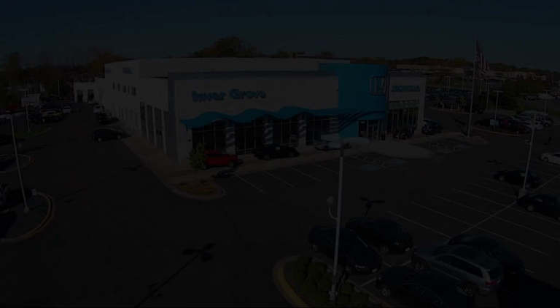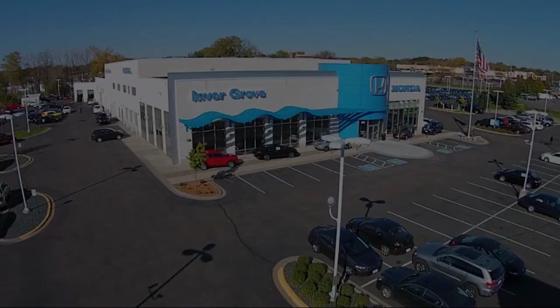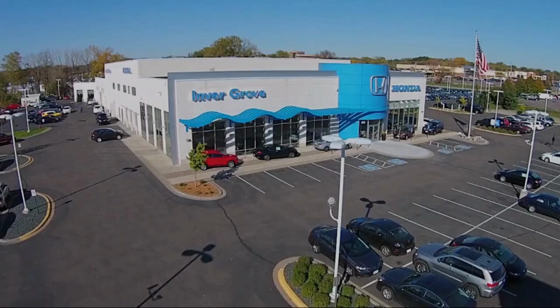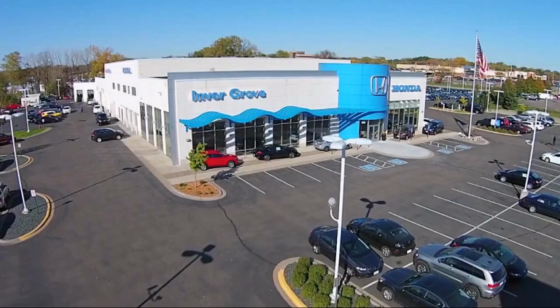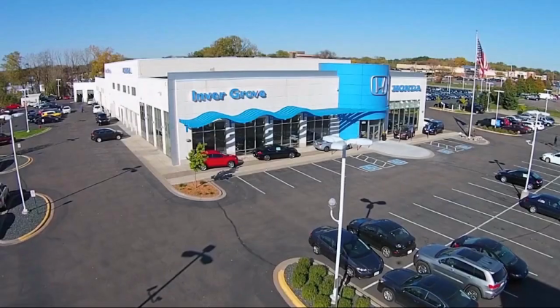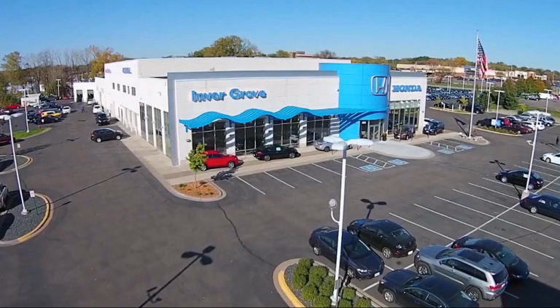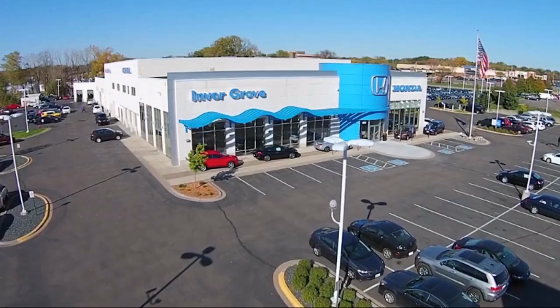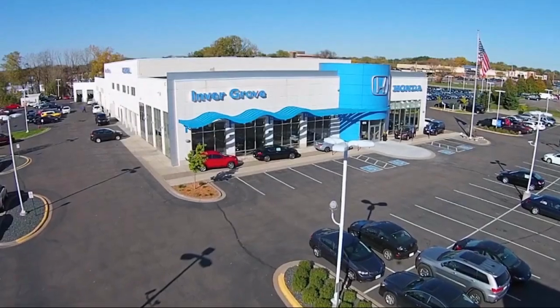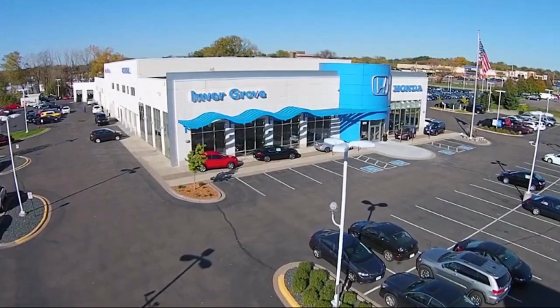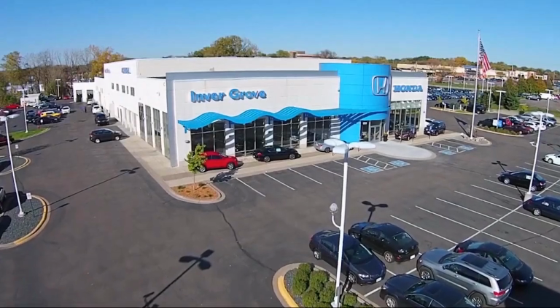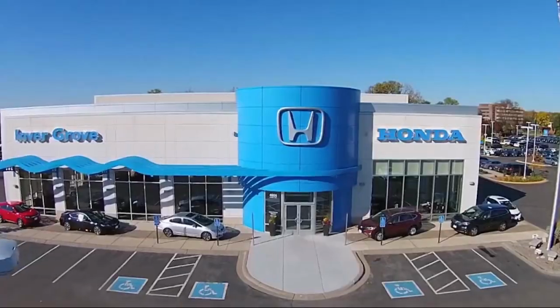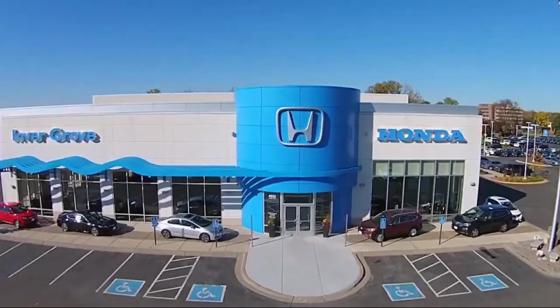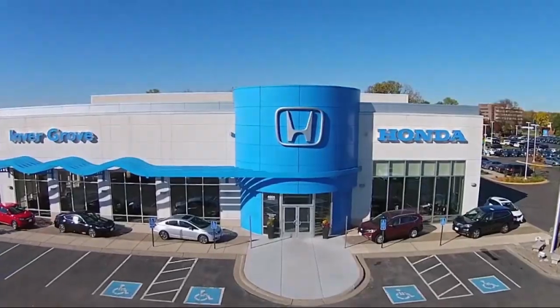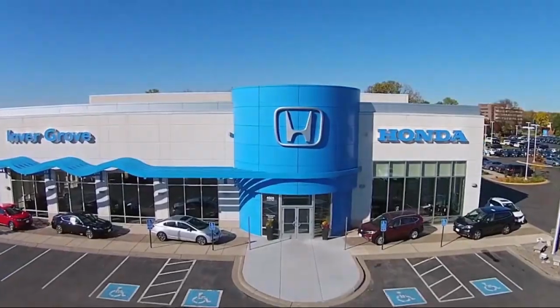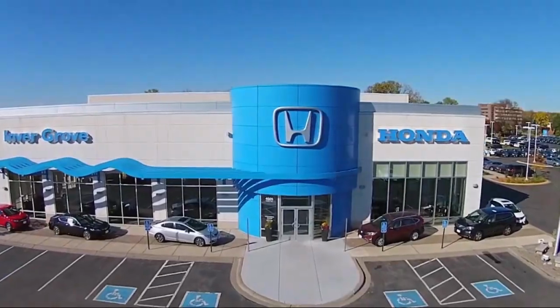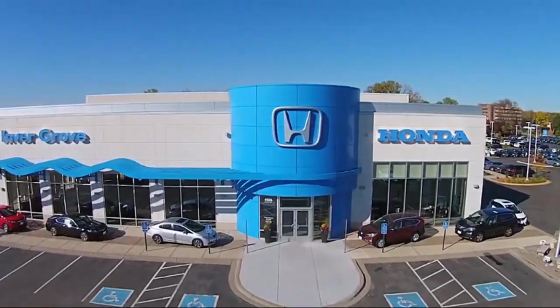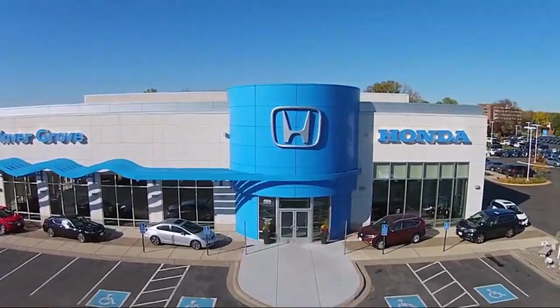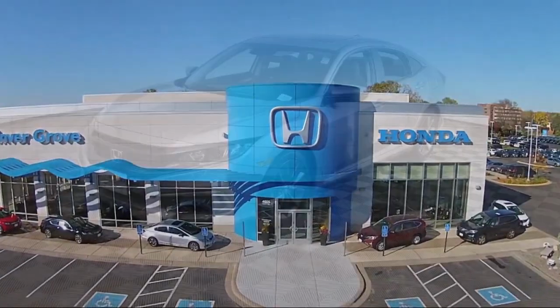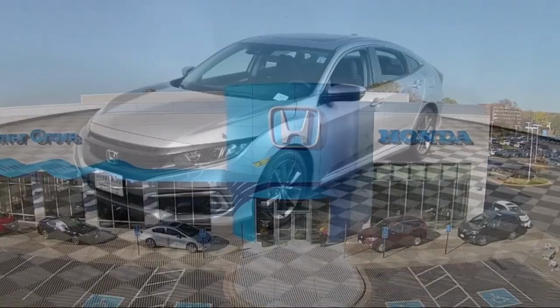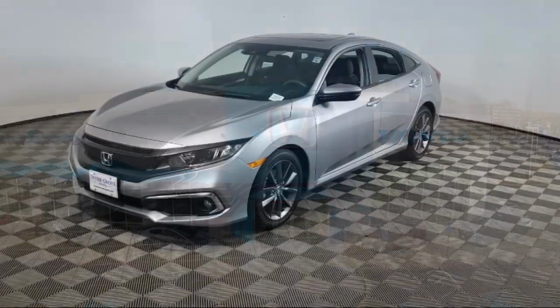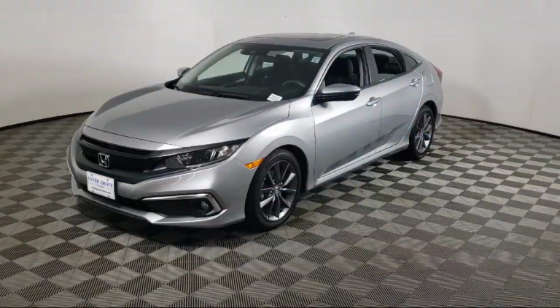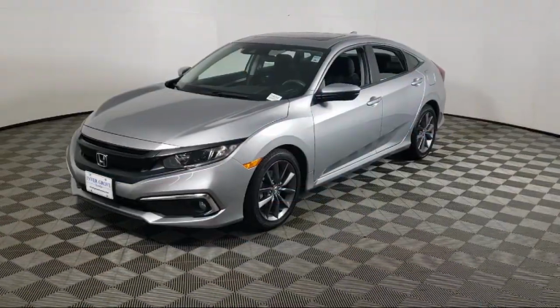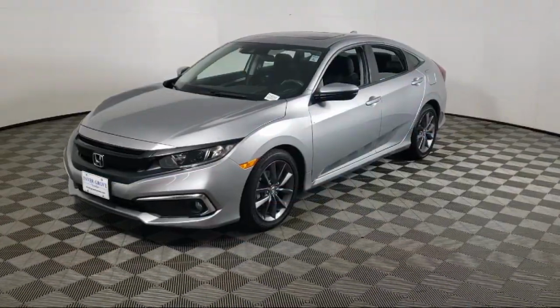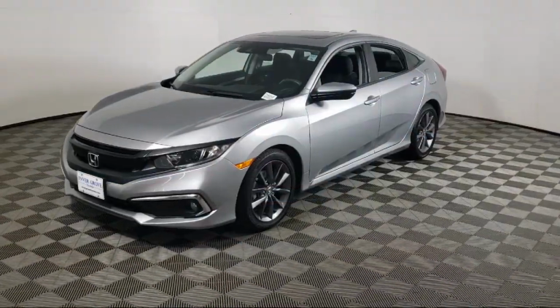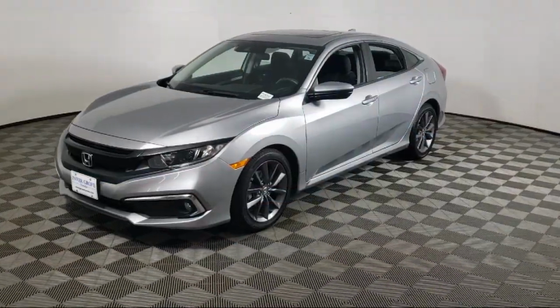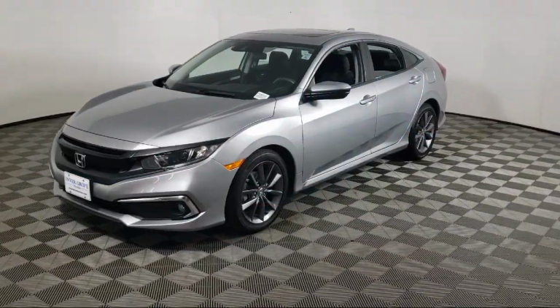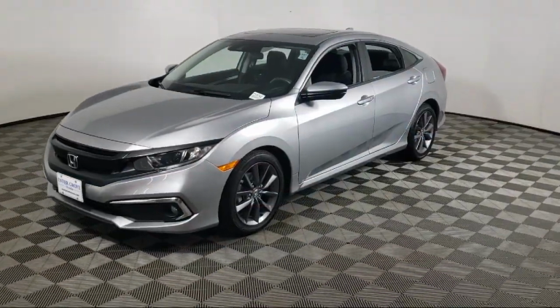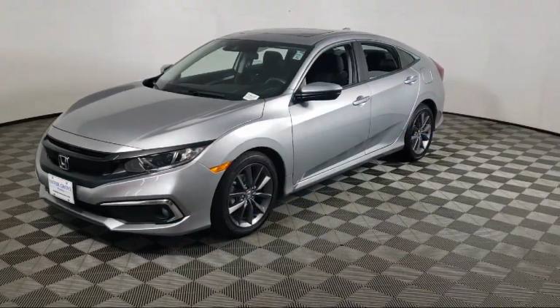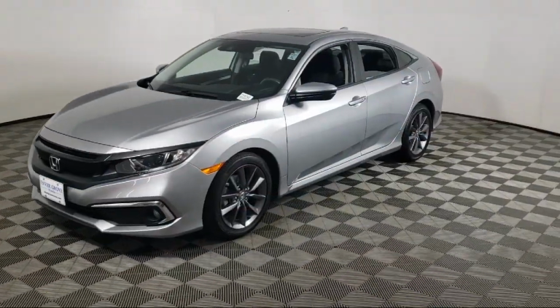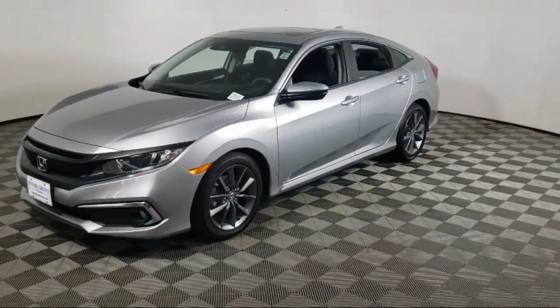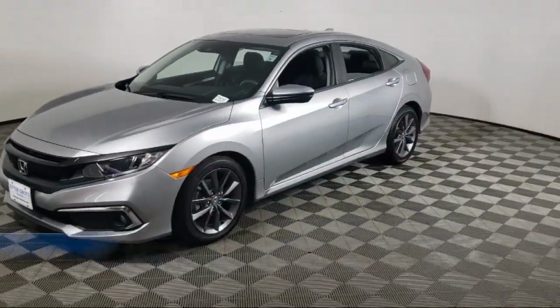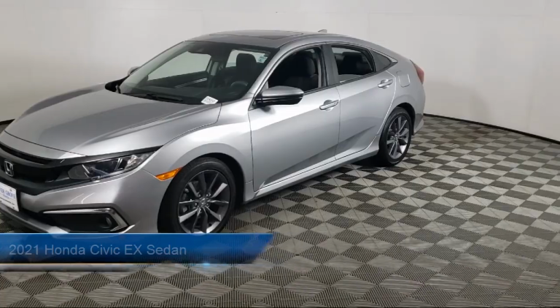Welcome to Inver Grove Honda, and here's a look at another one of our great vehicles for sale.